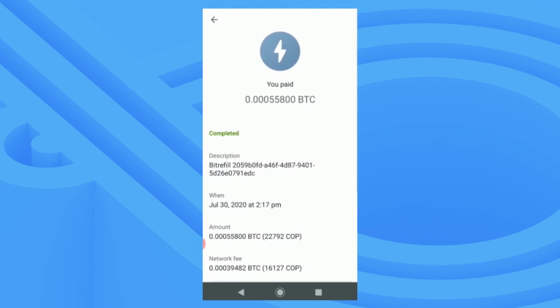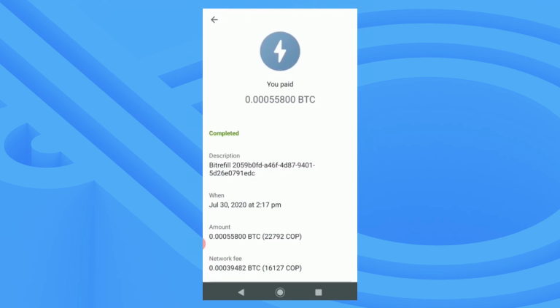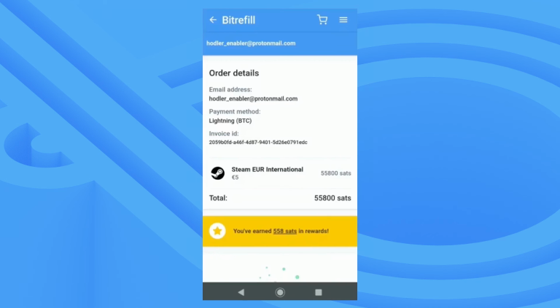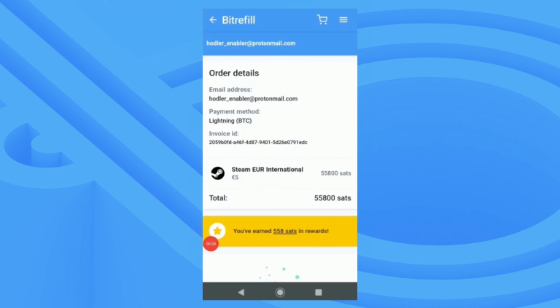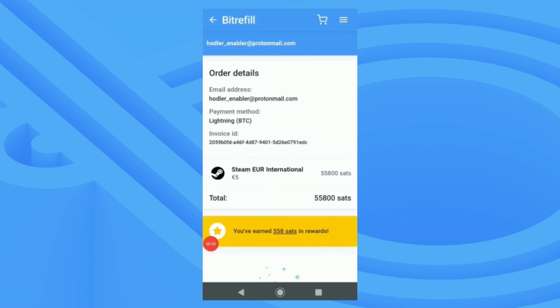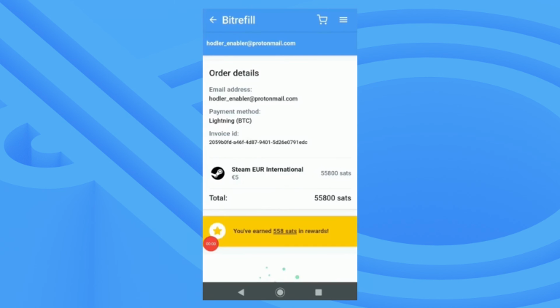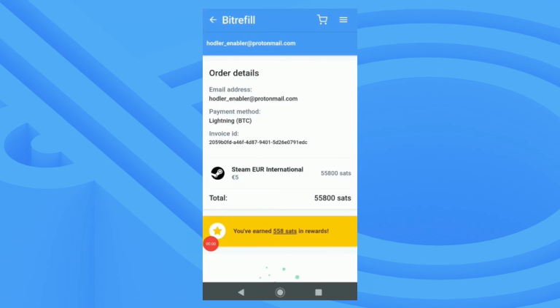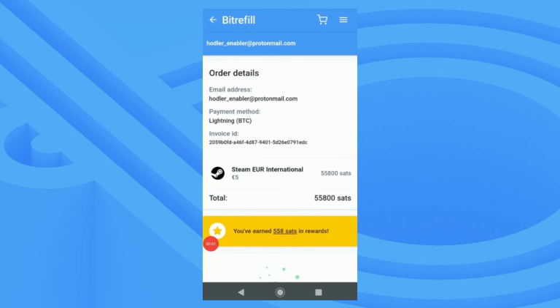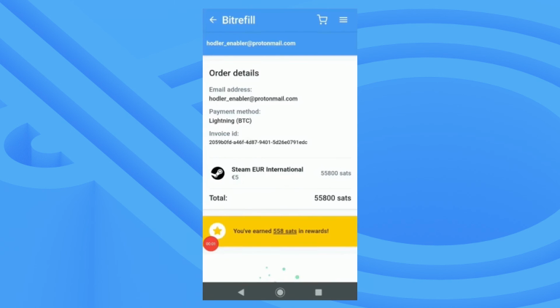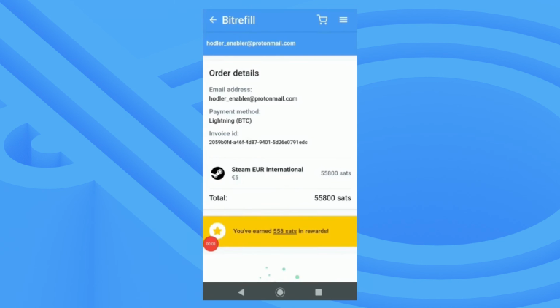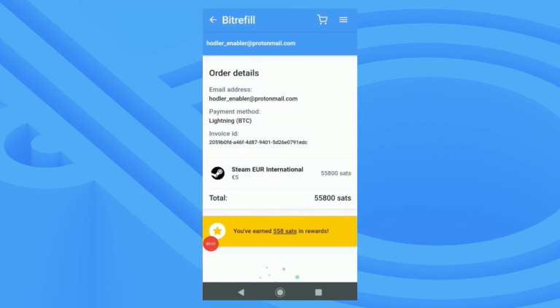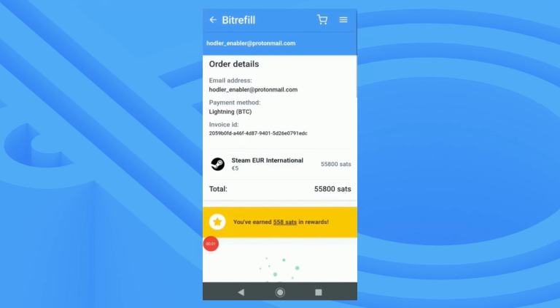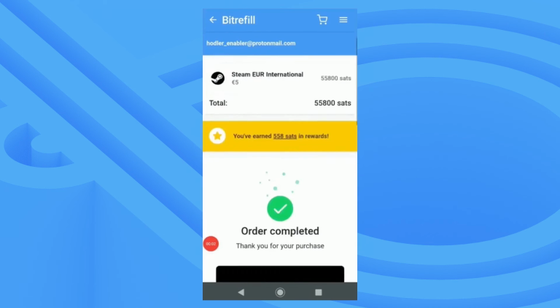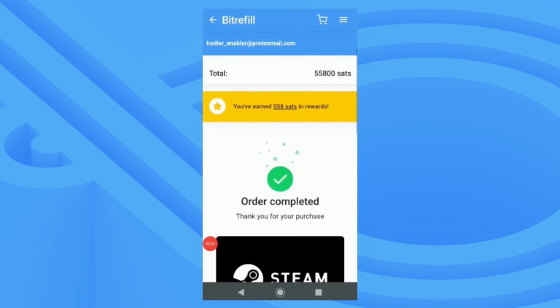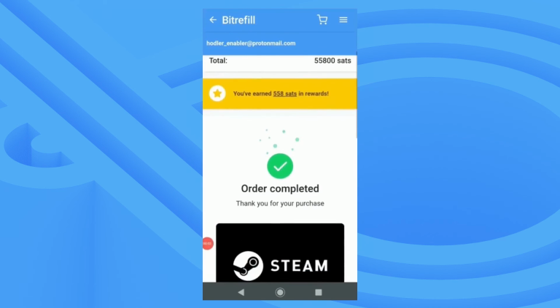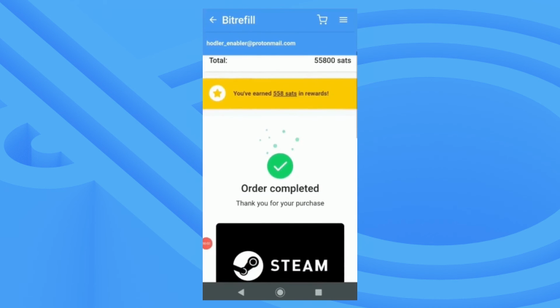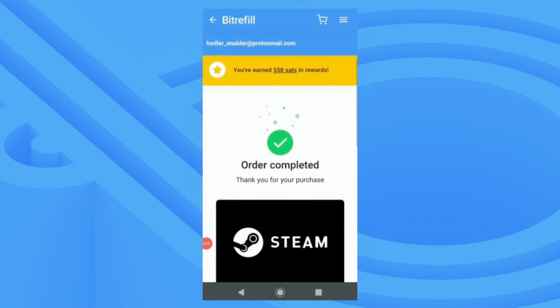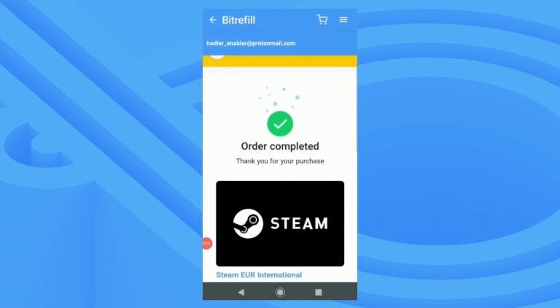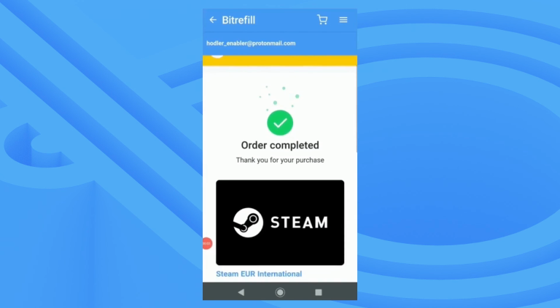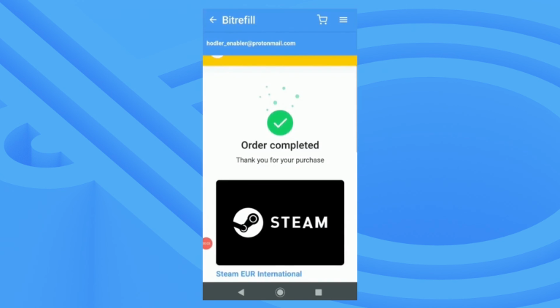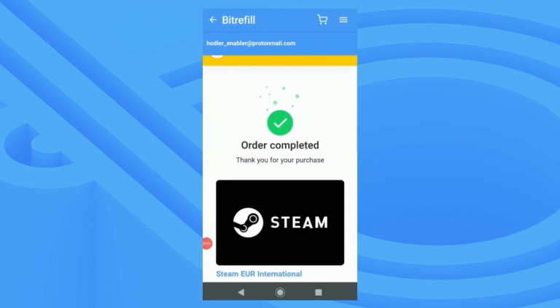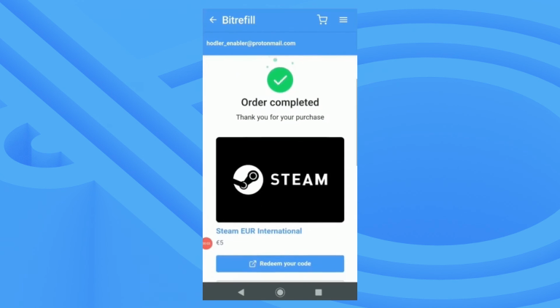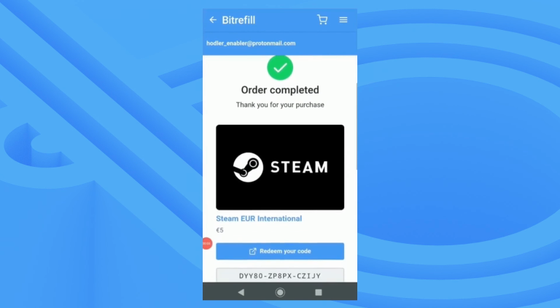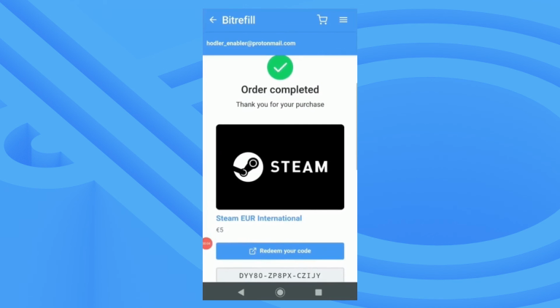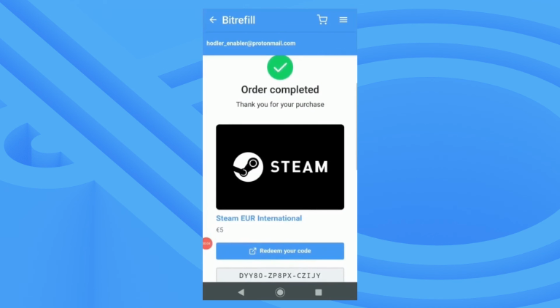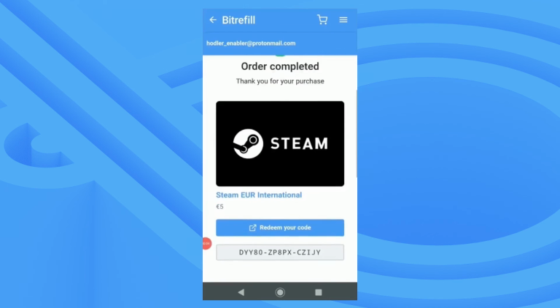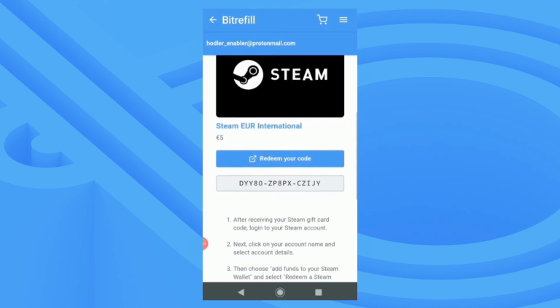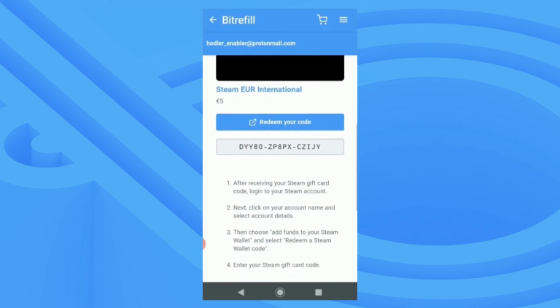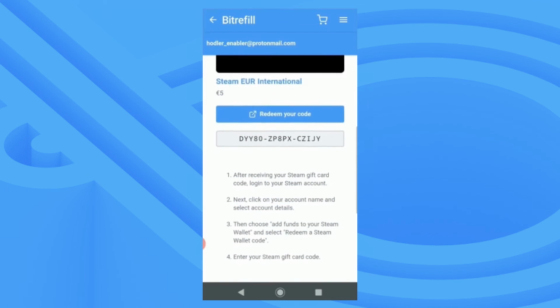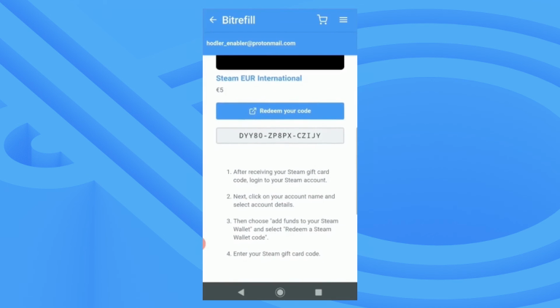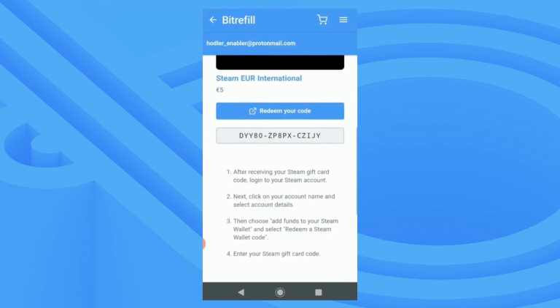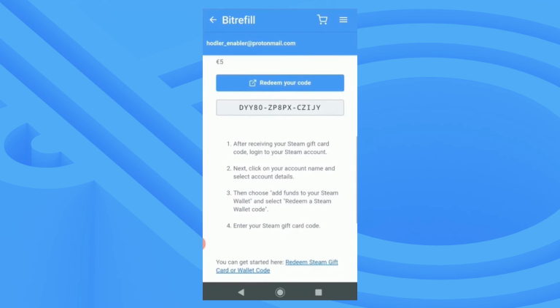Now you can see that my payment is confirmed and you can also see the Lightning invoice payment details. Back in my BitRefill app you can see that my order has completed and that my gift card has been delivered.